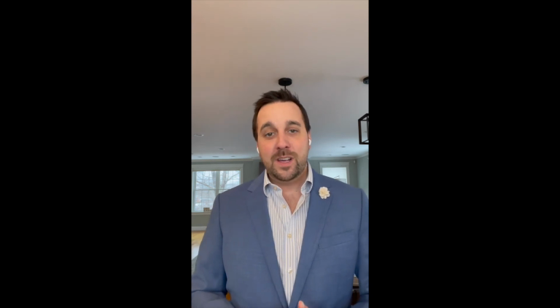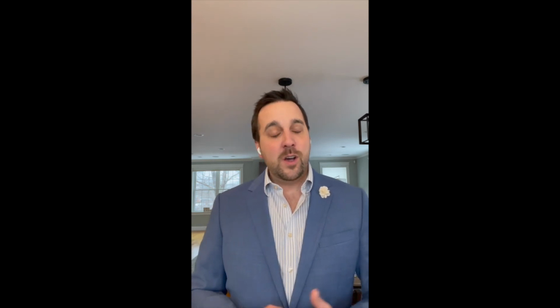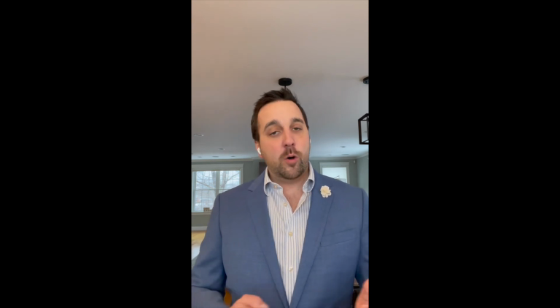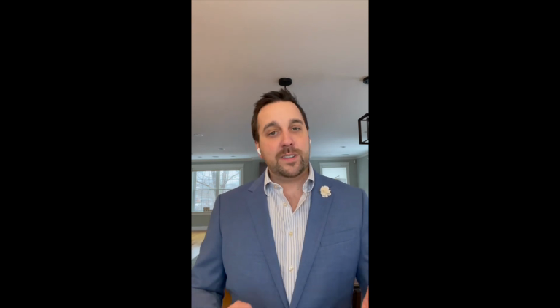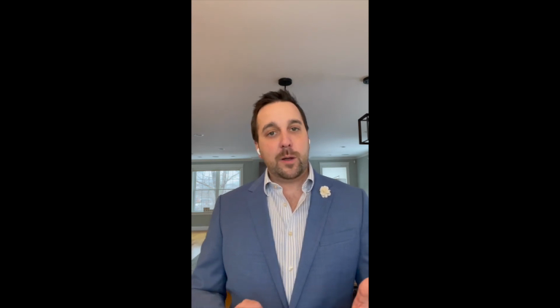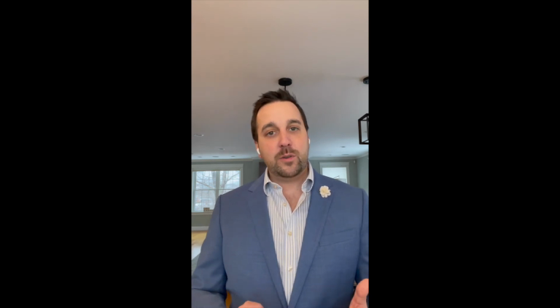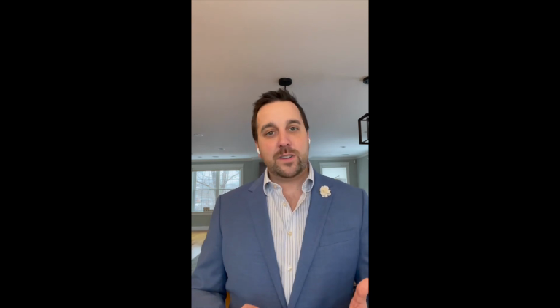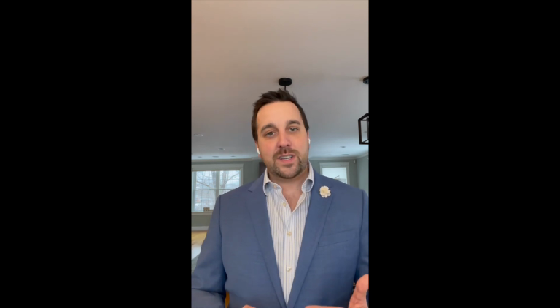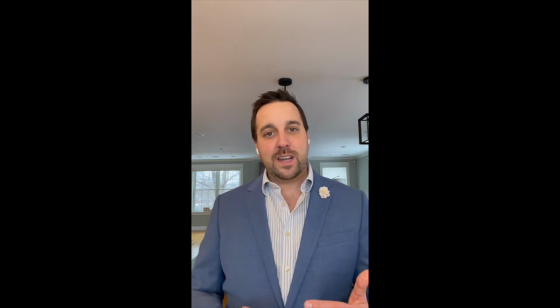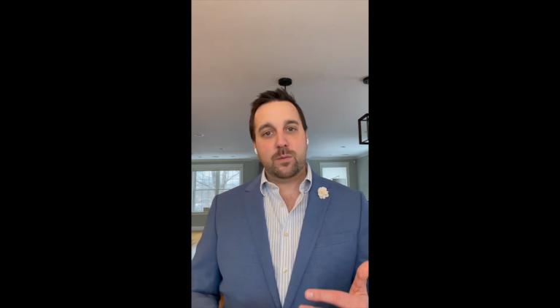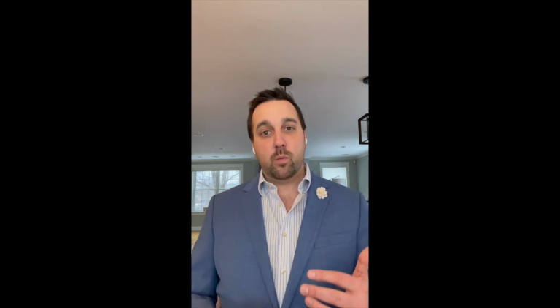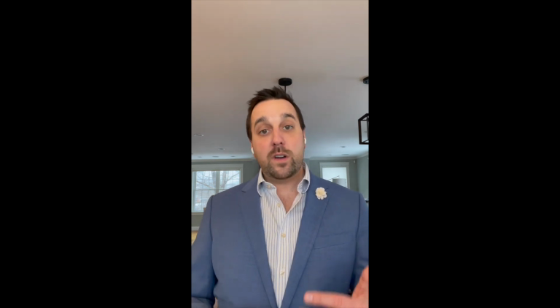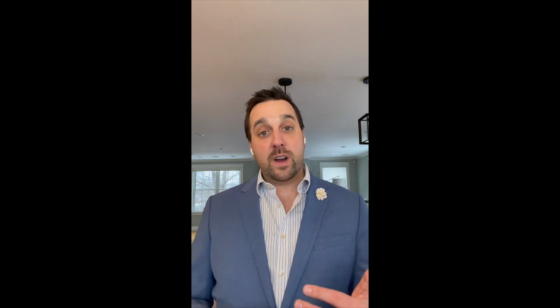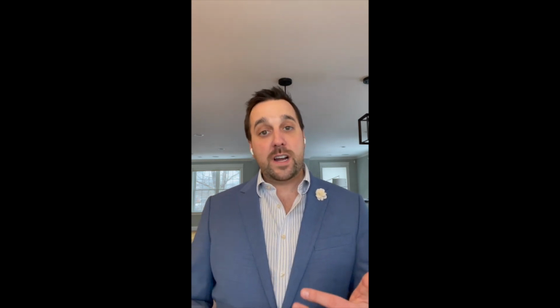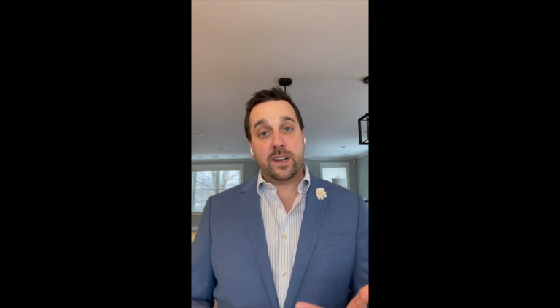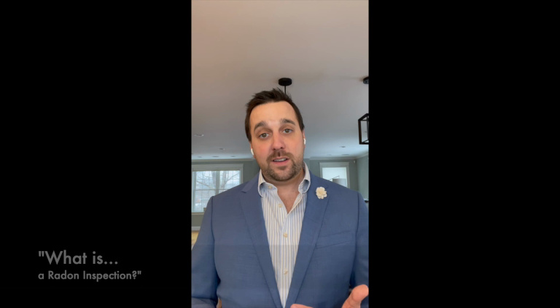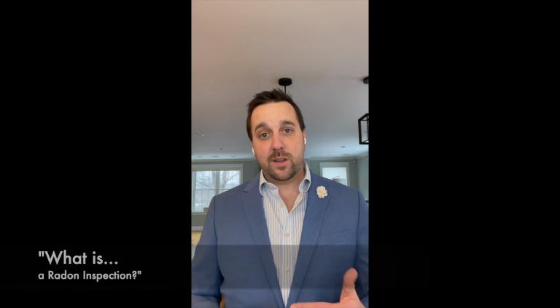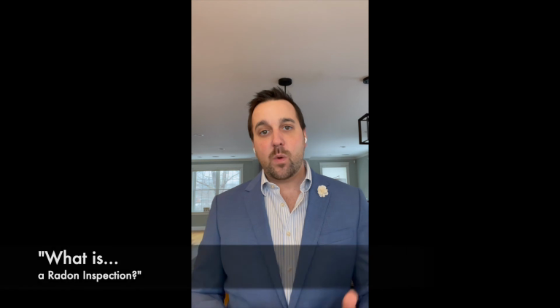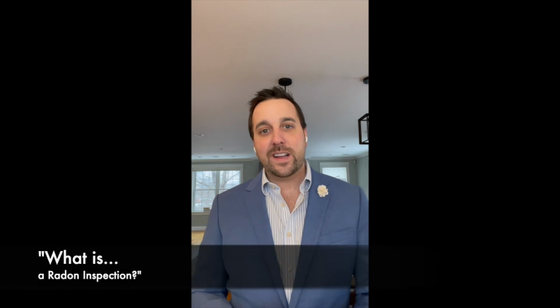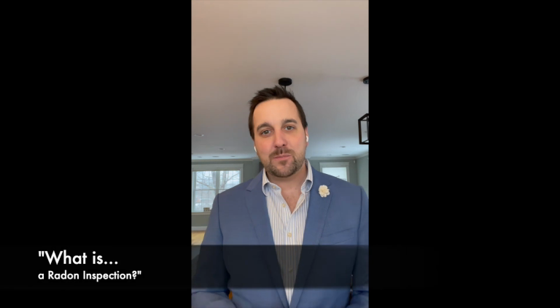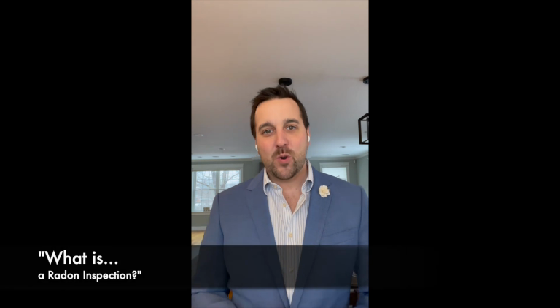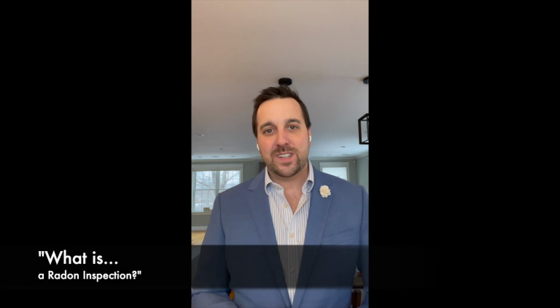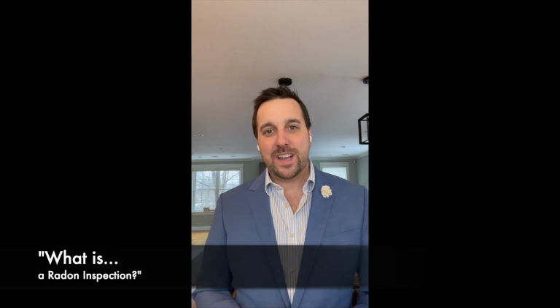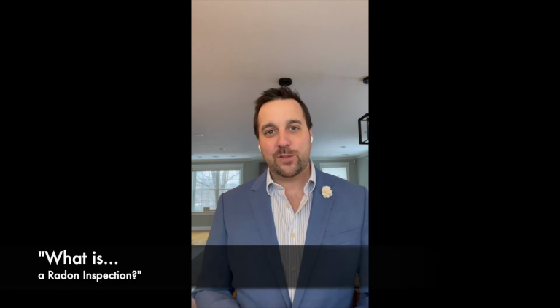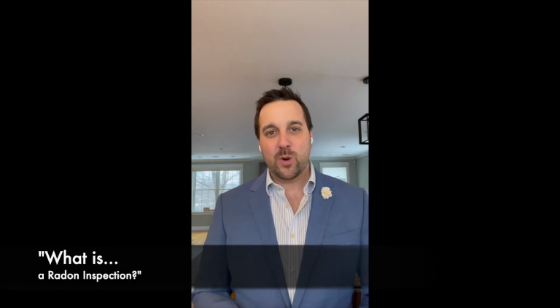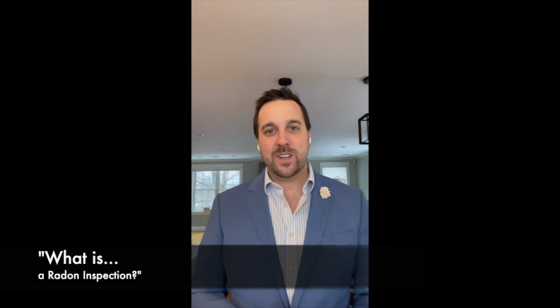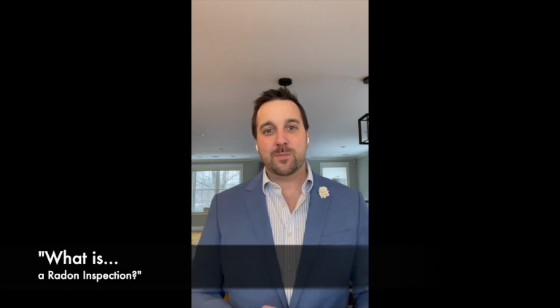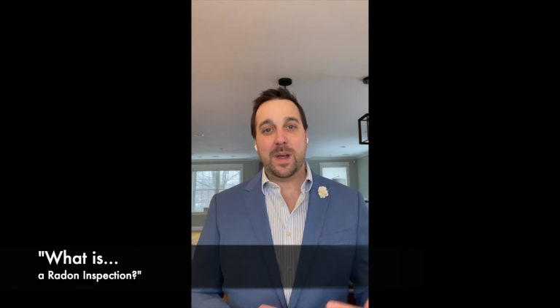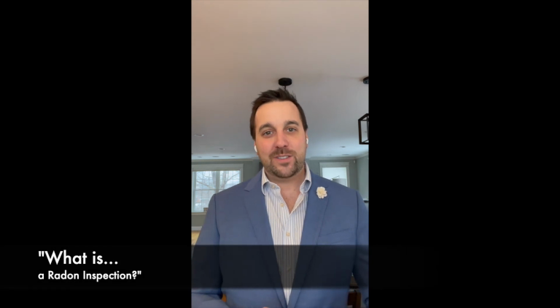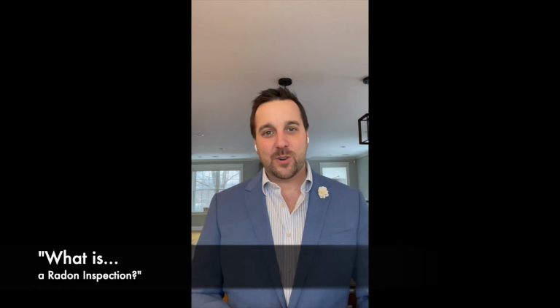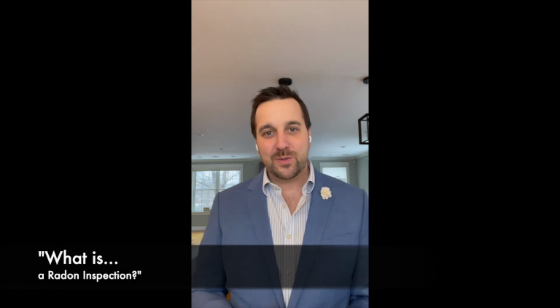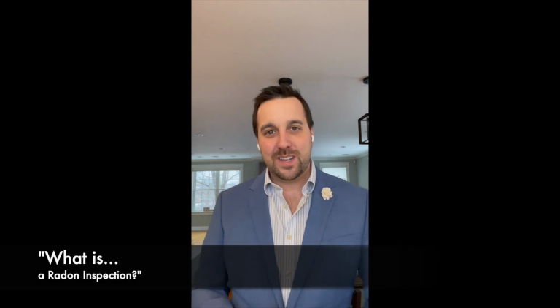Hope this helps you understand what radon is and why it's important to test for it in many circumstances.